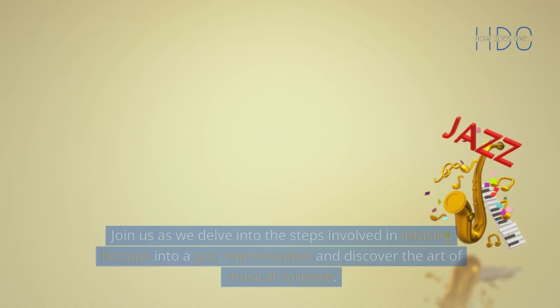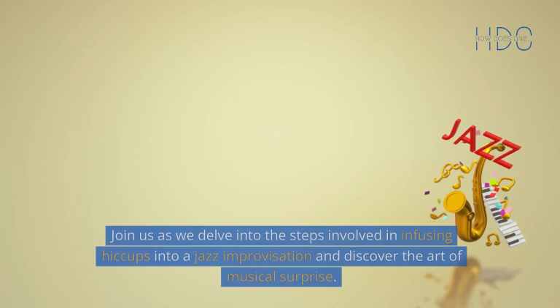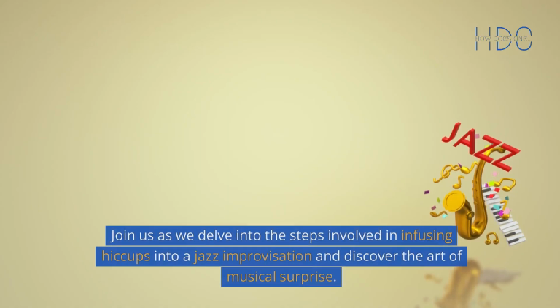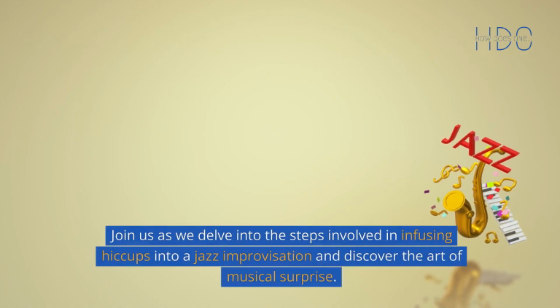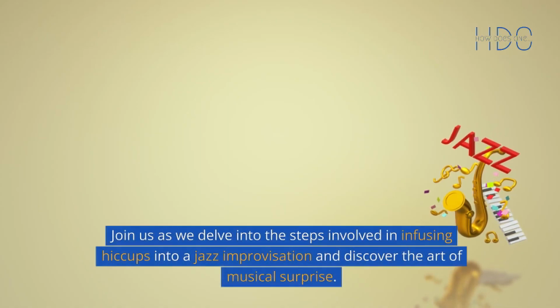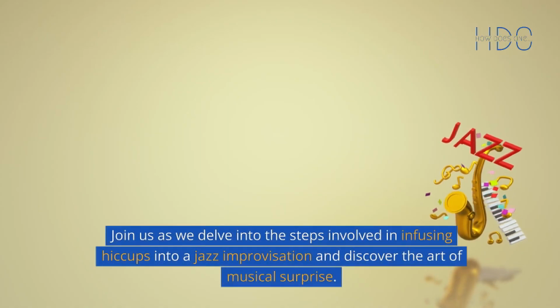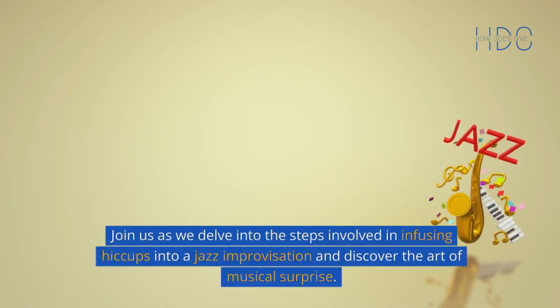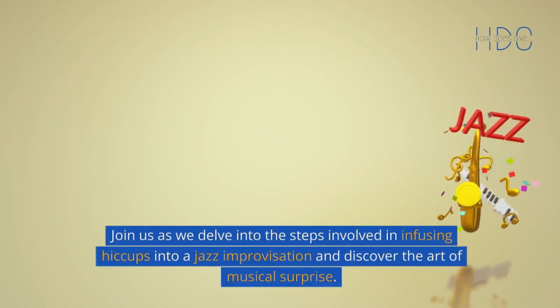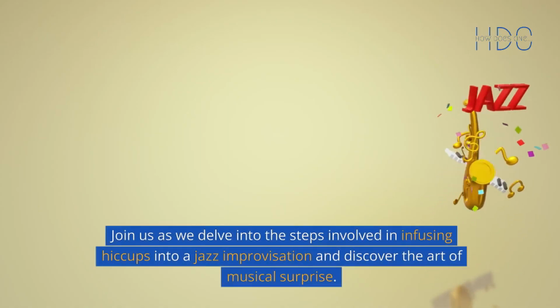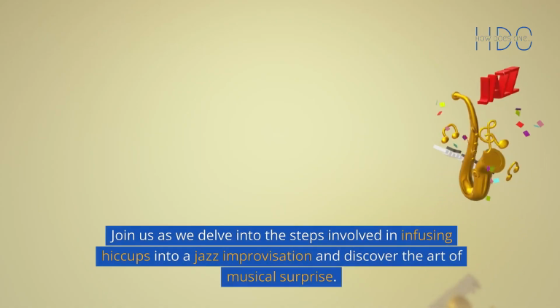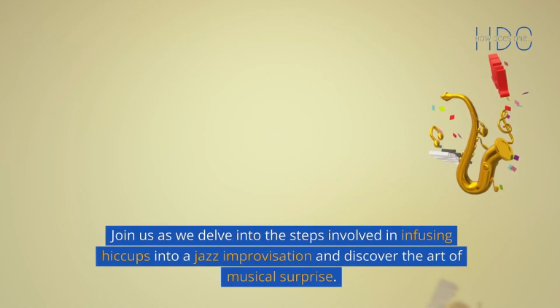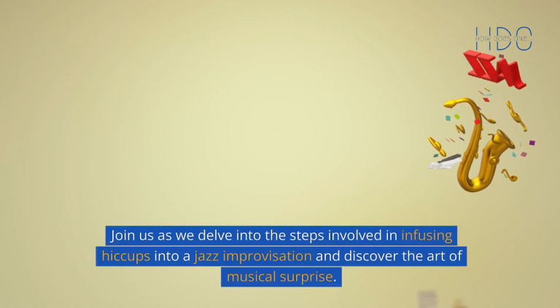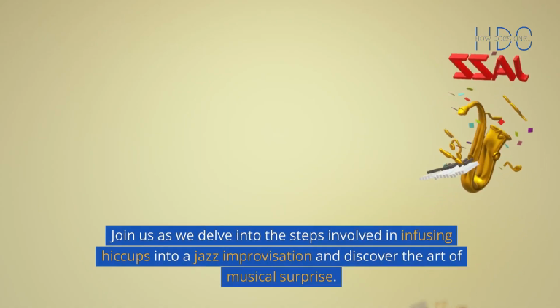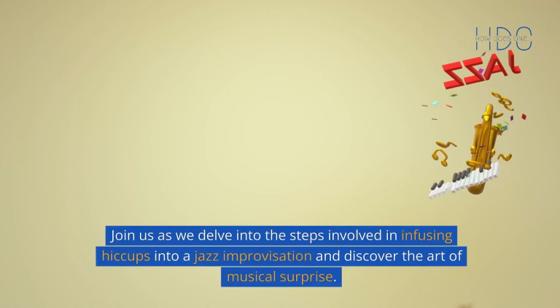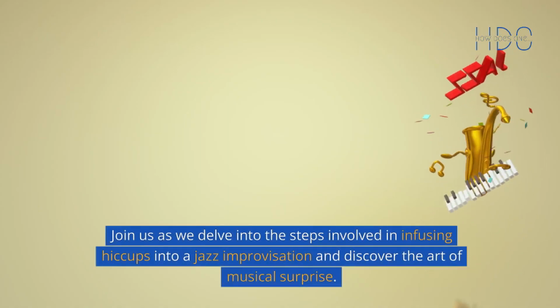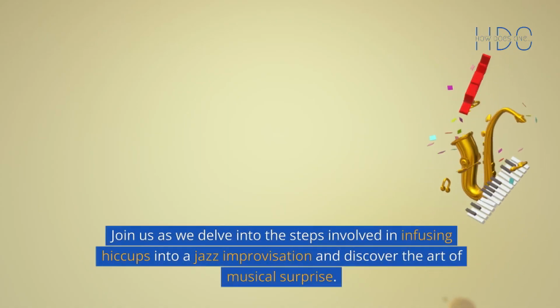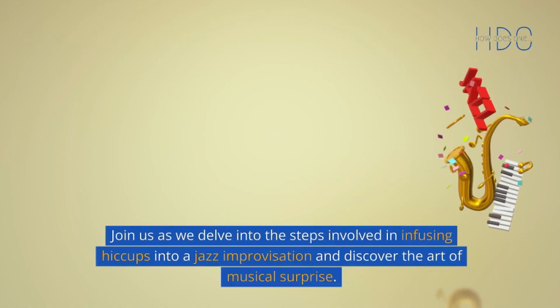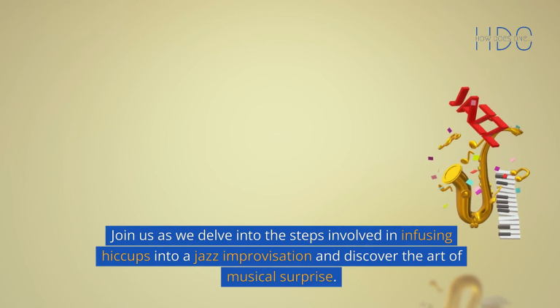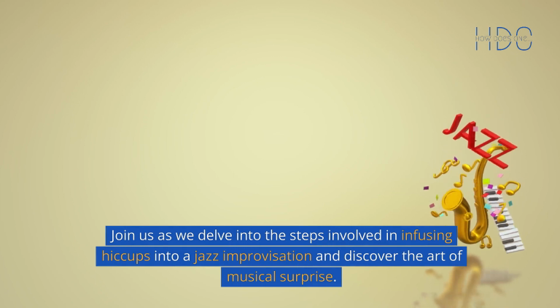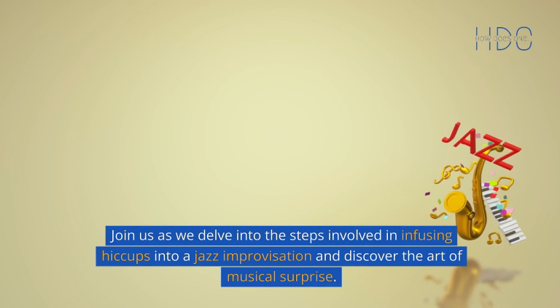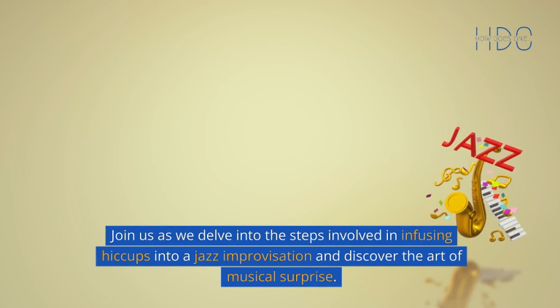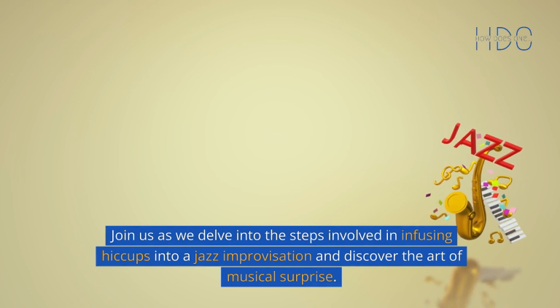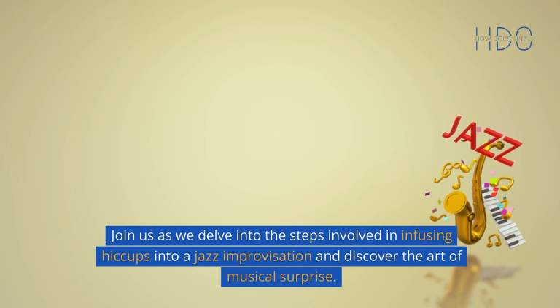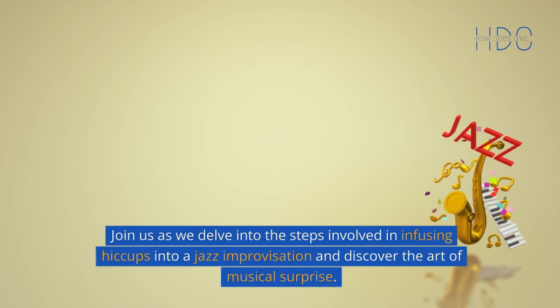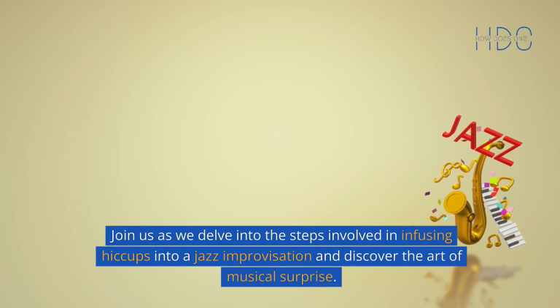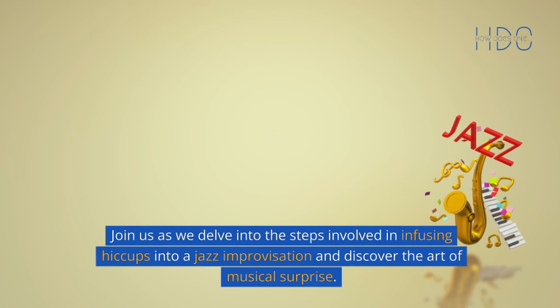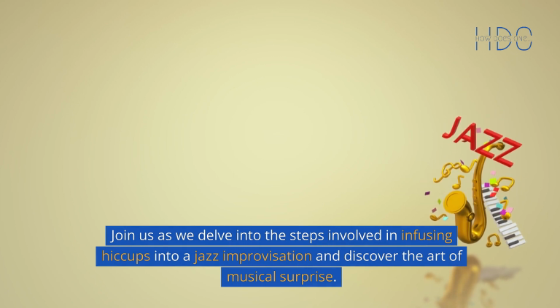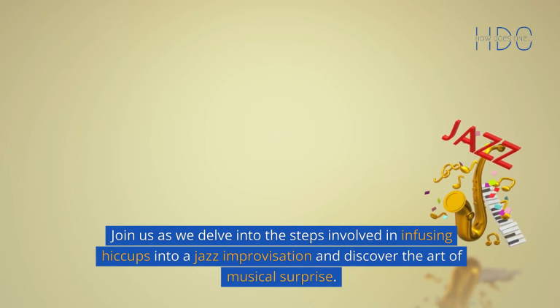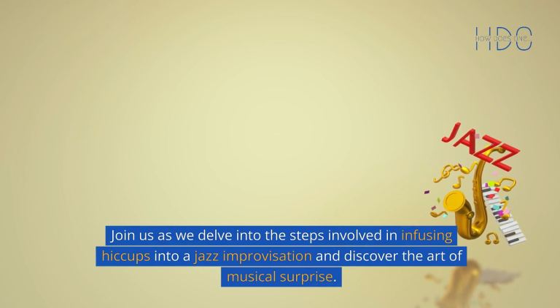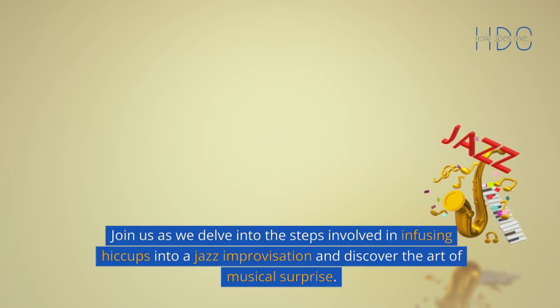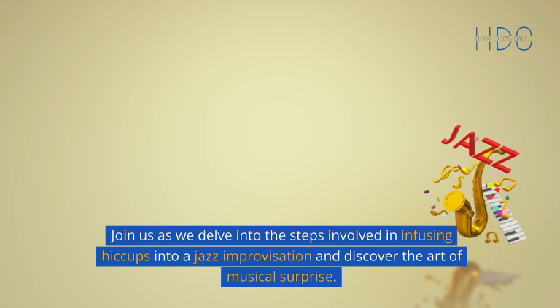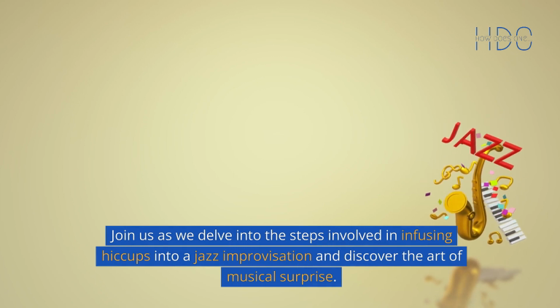Join us as we delve into the steps involved in infusing hiccups into a jazz improvisation and discover the art of musical surprise.